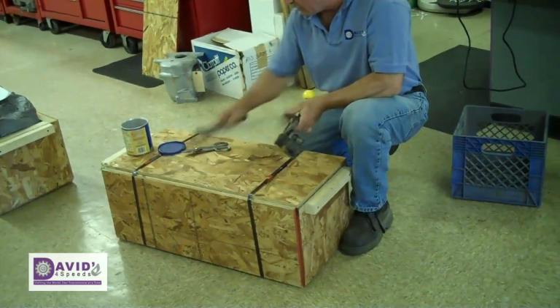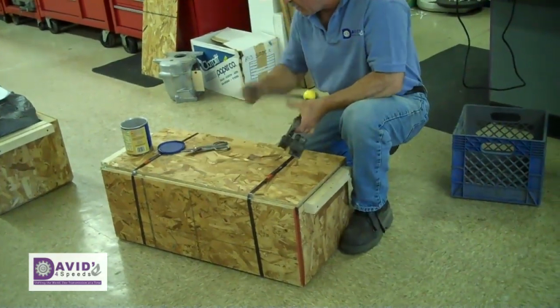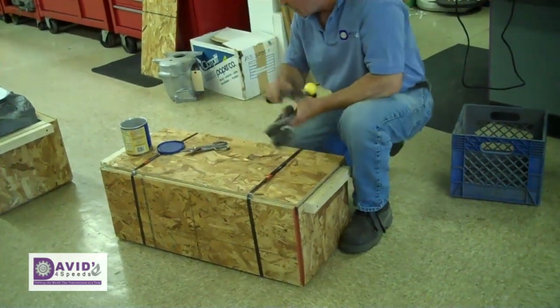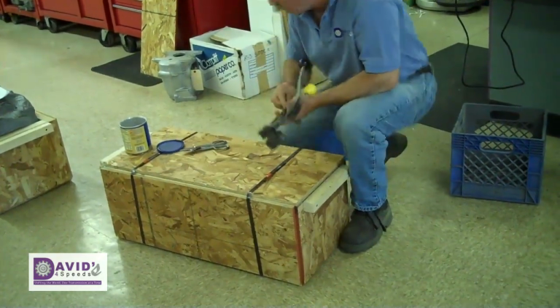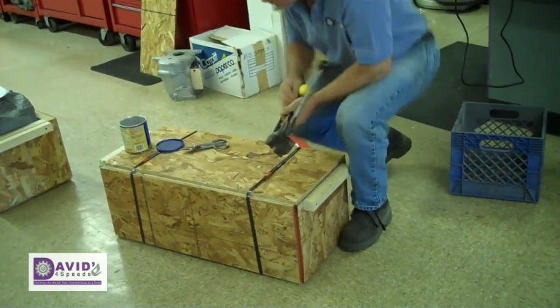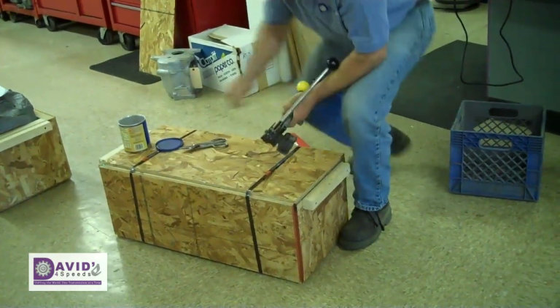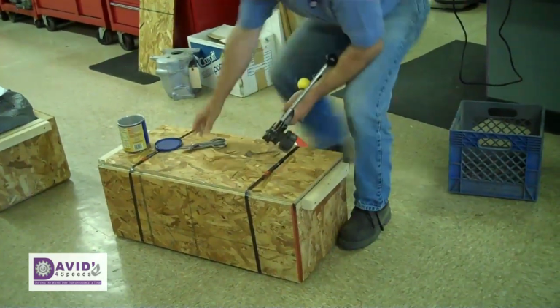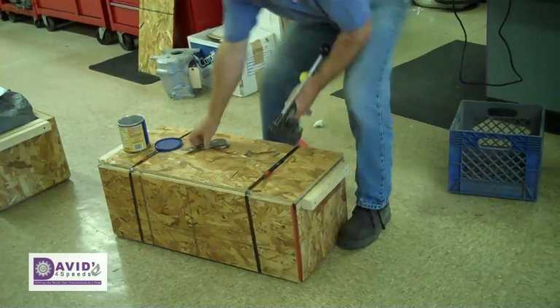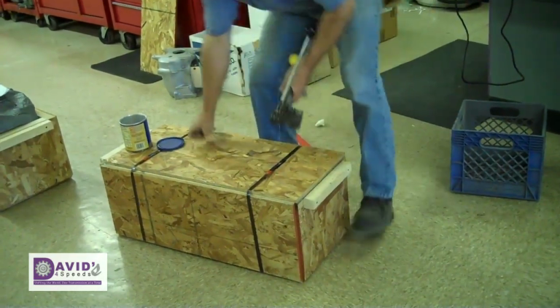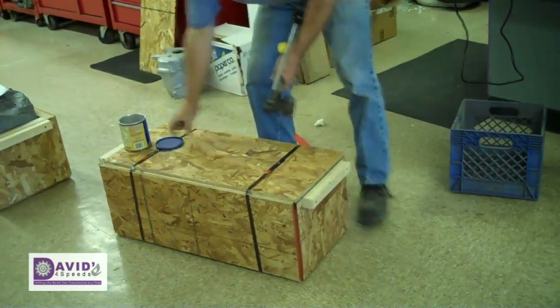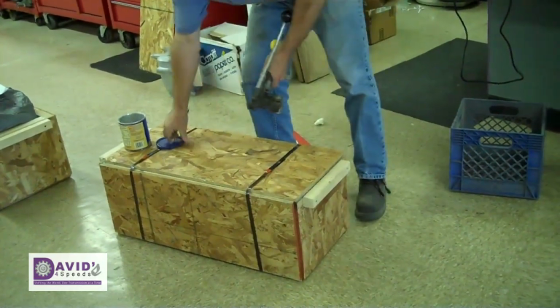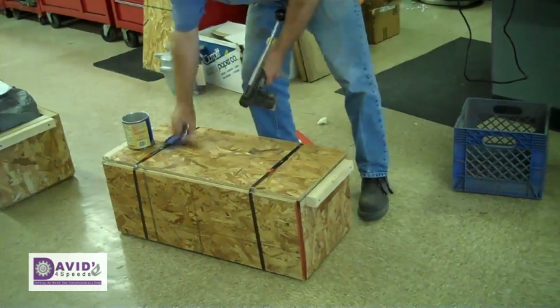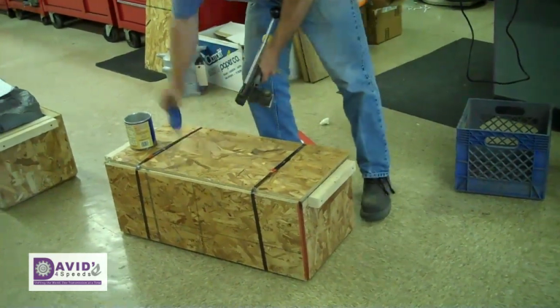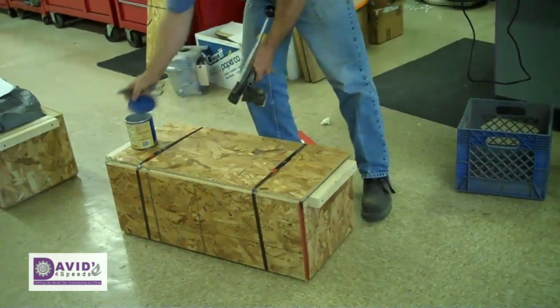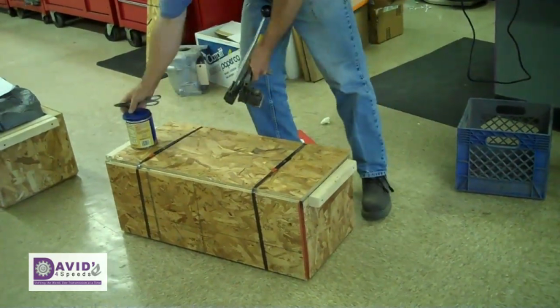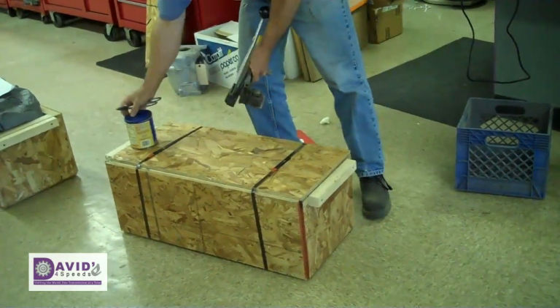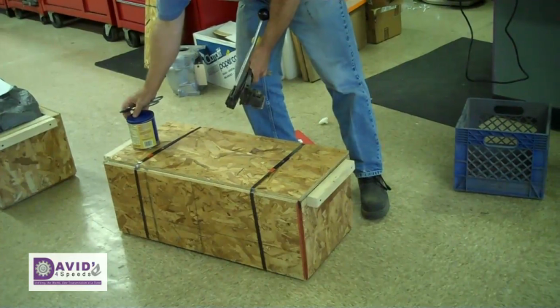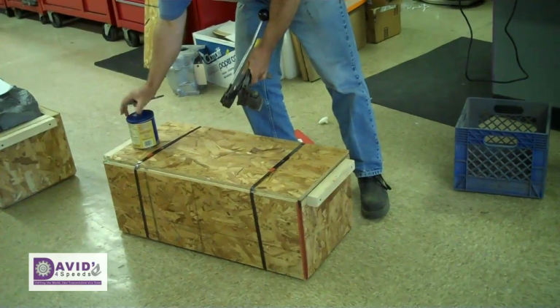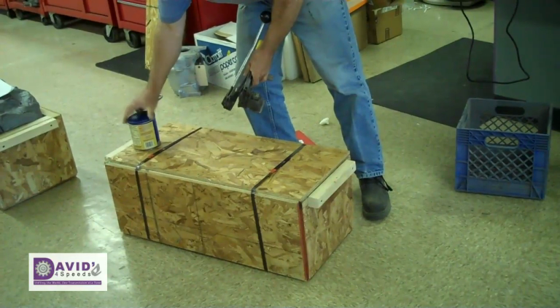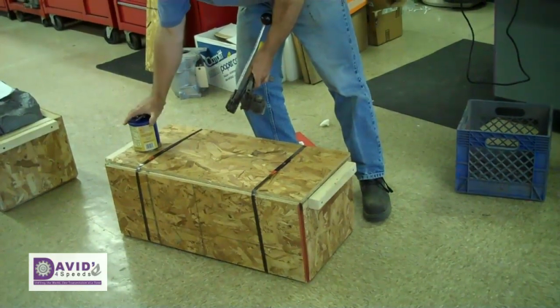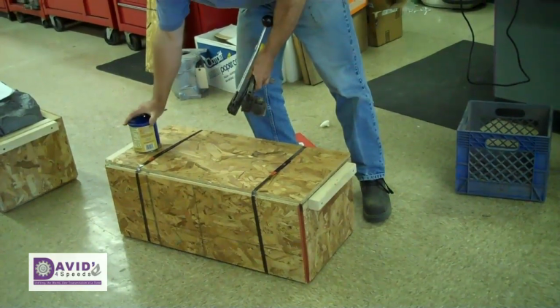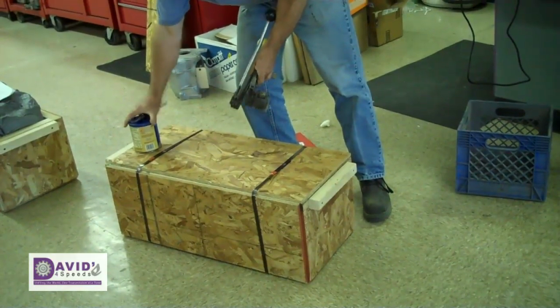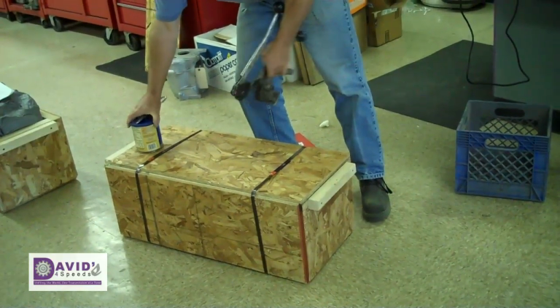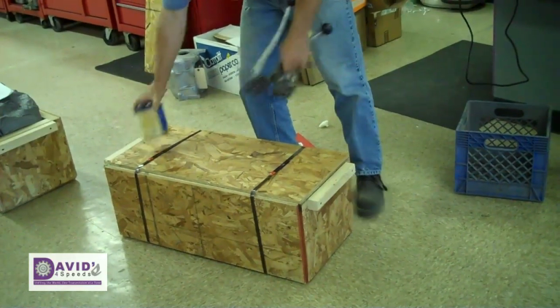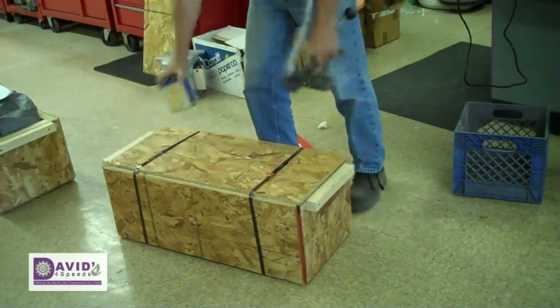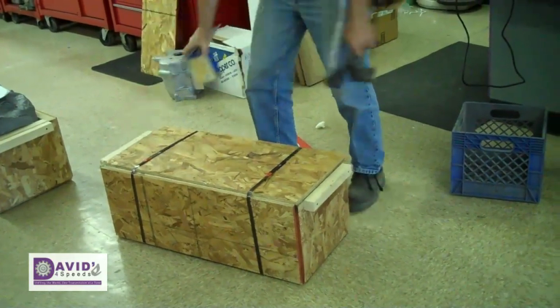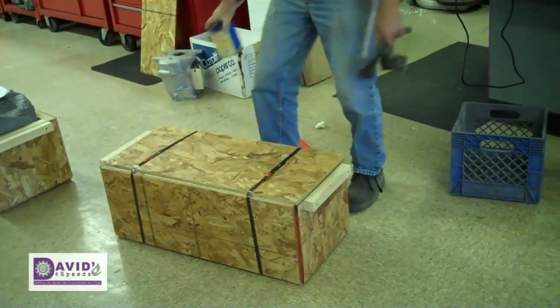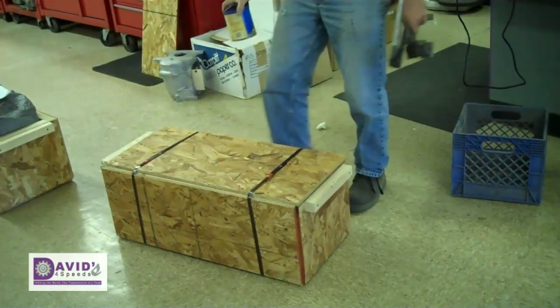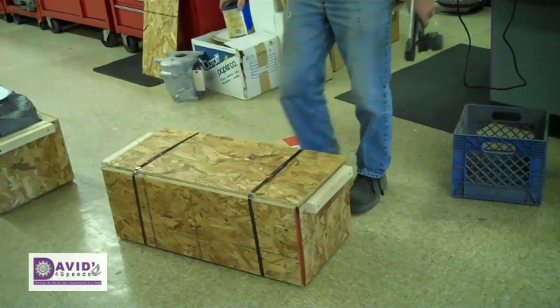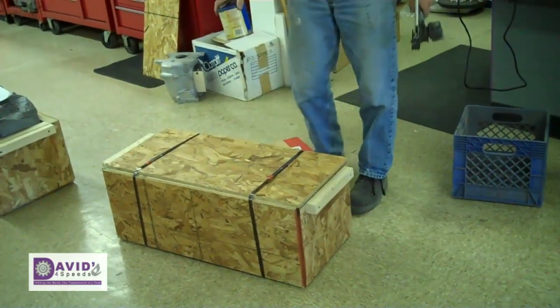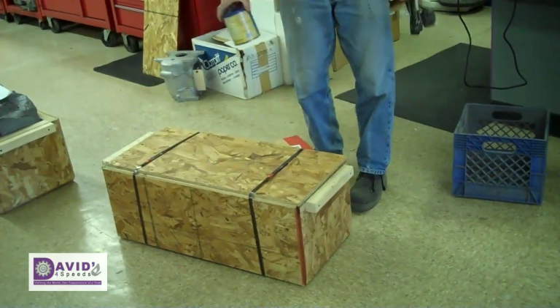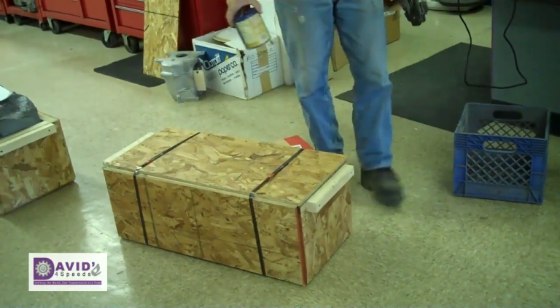Now we're good to go. Print the shipping label and Mr. FedEx will come and pick it up.